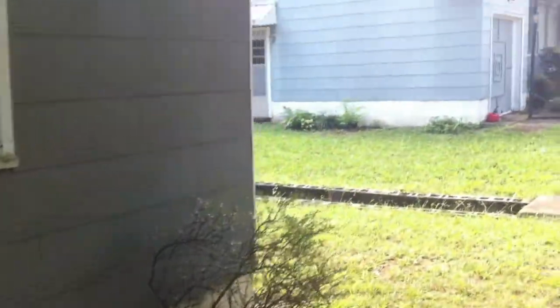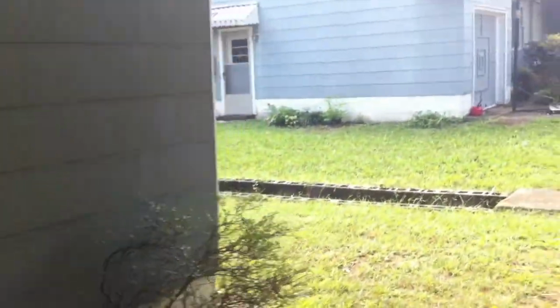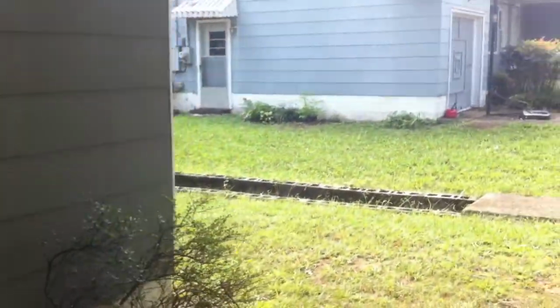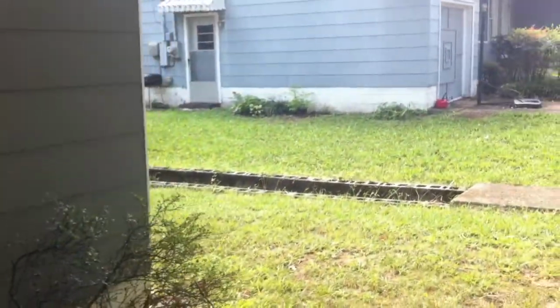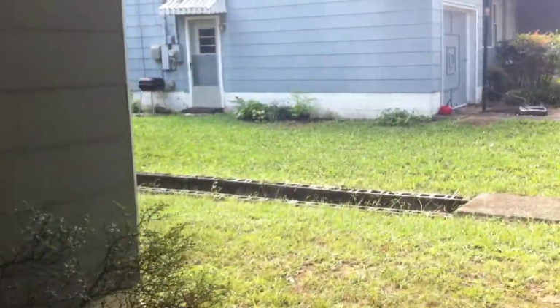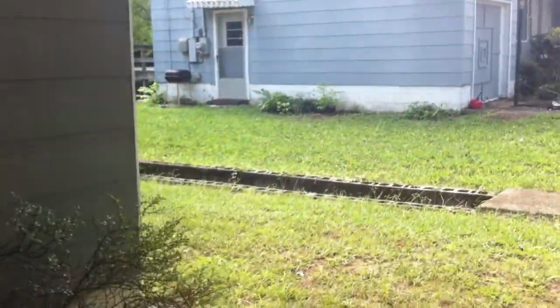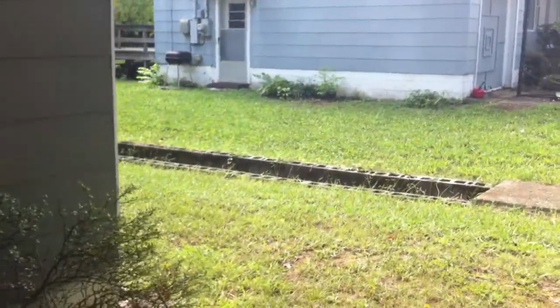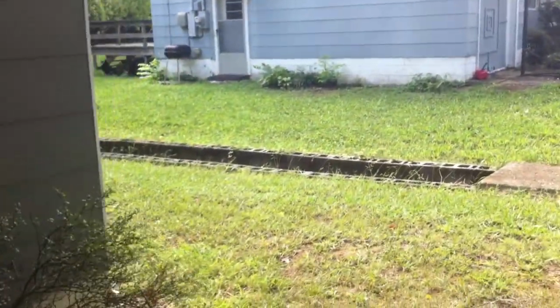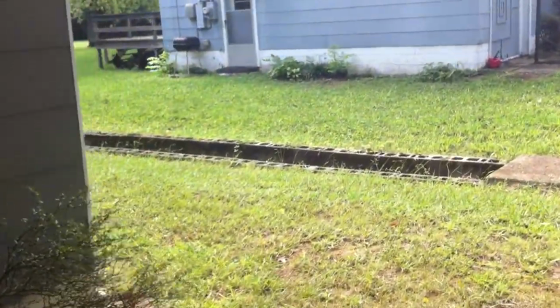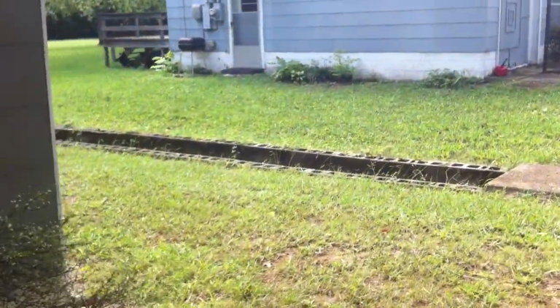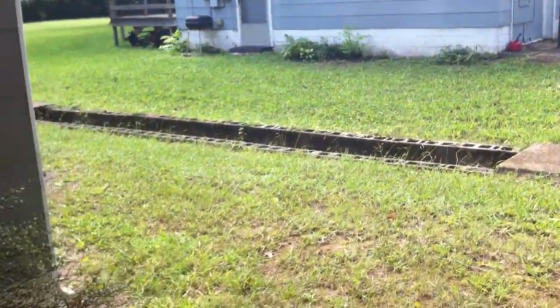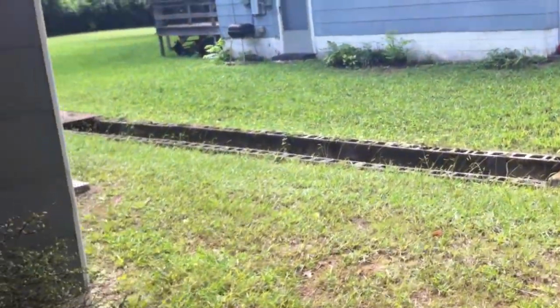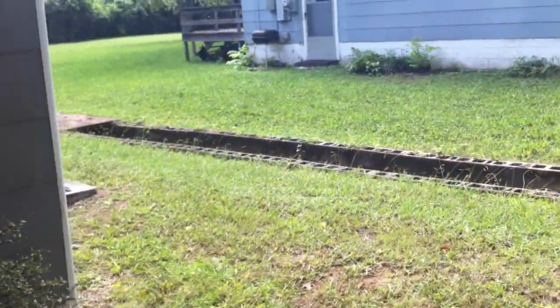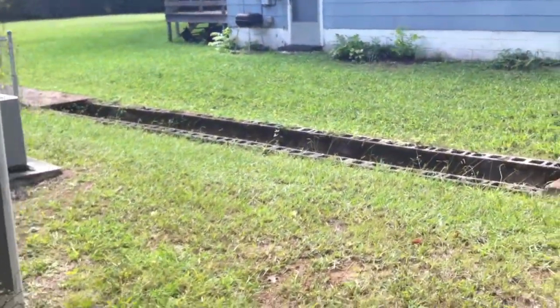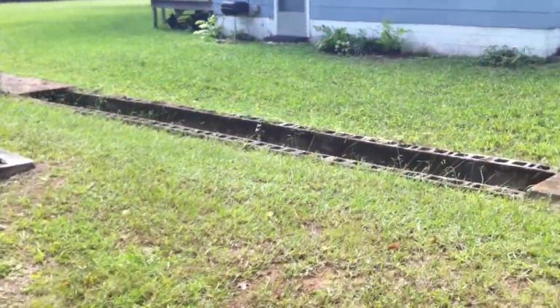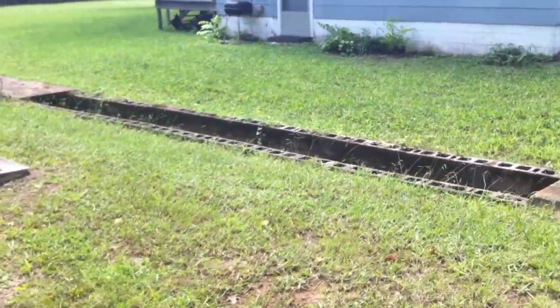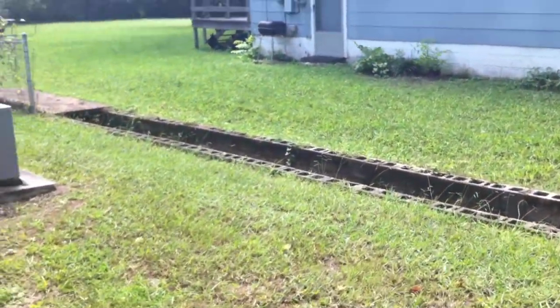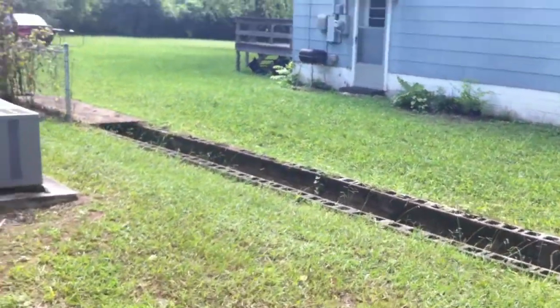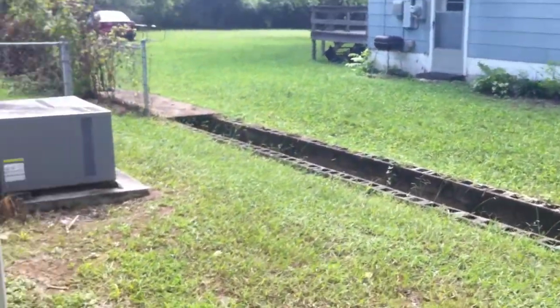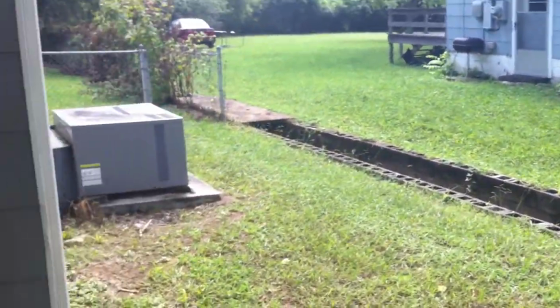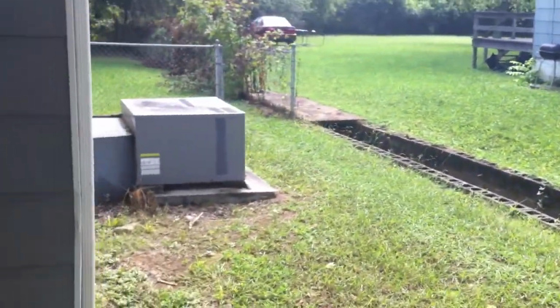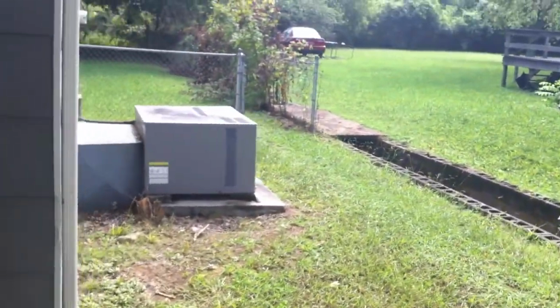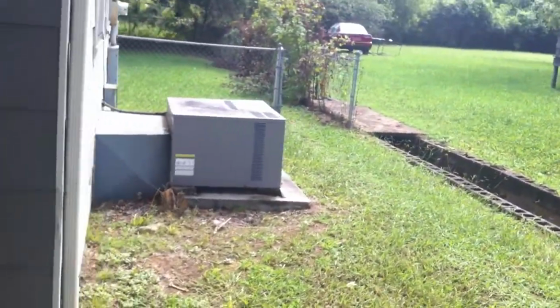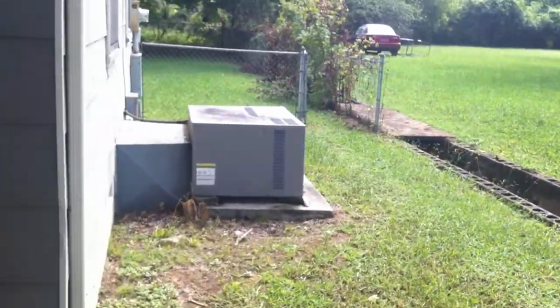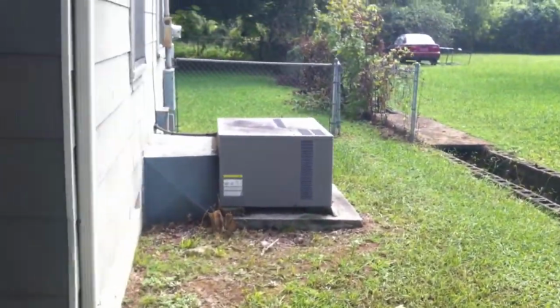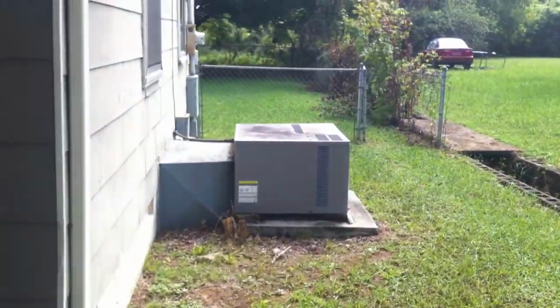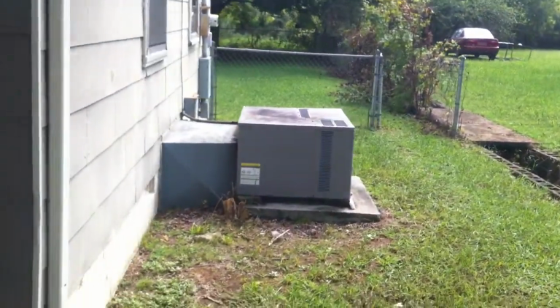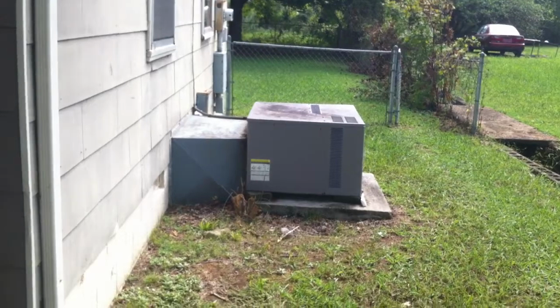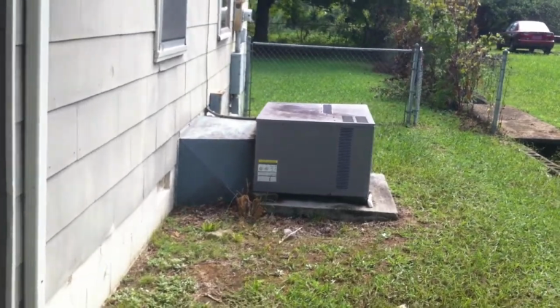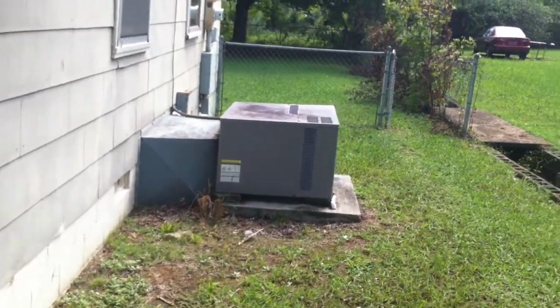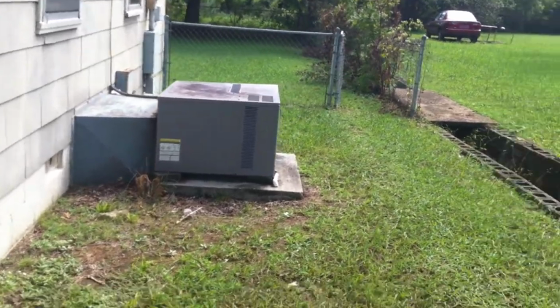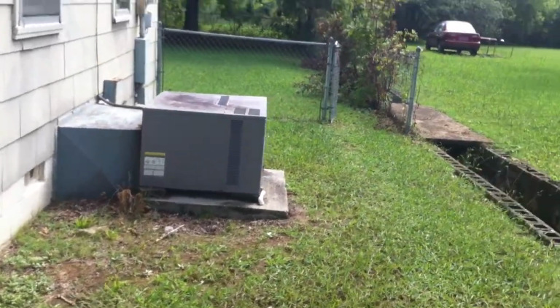Come around to the side of the house. Get the AC unit here.